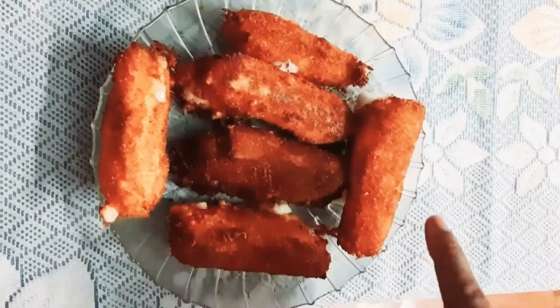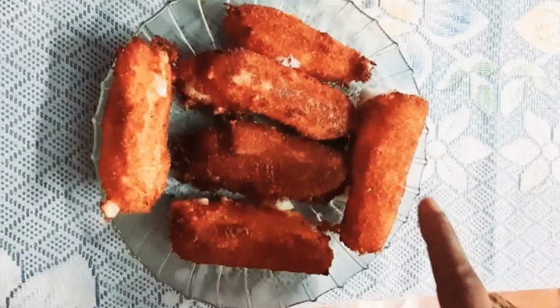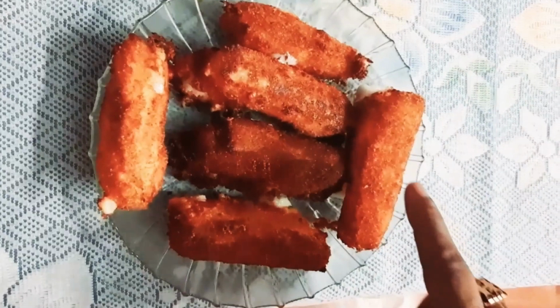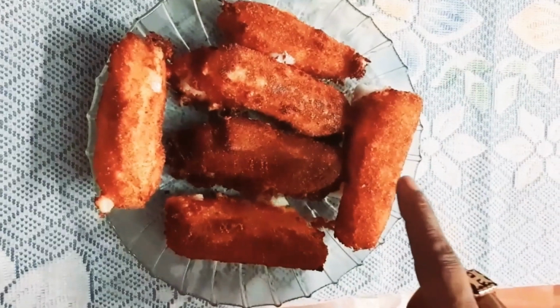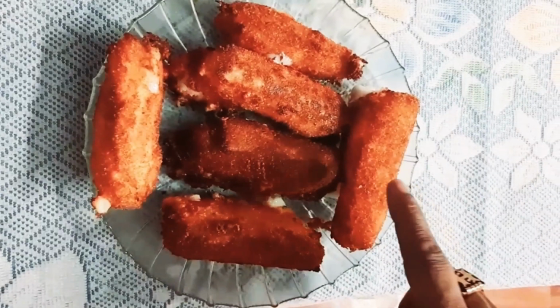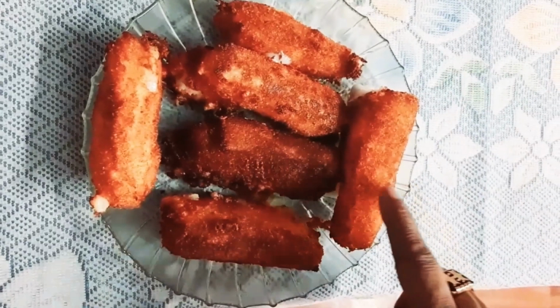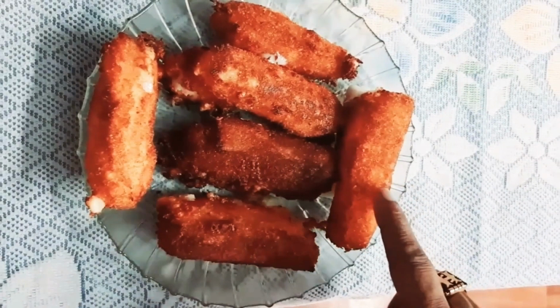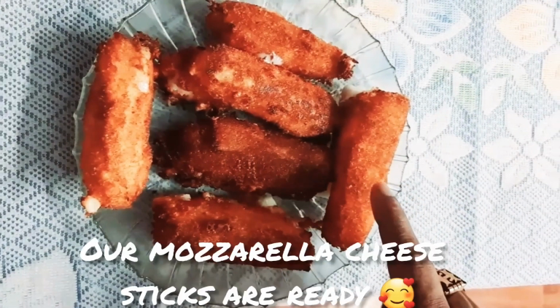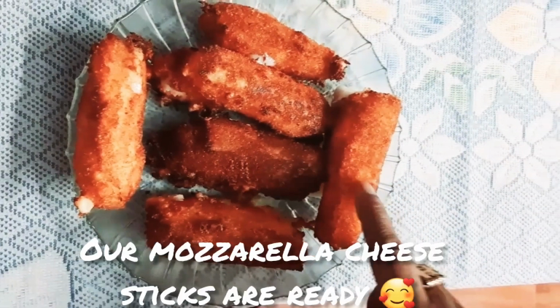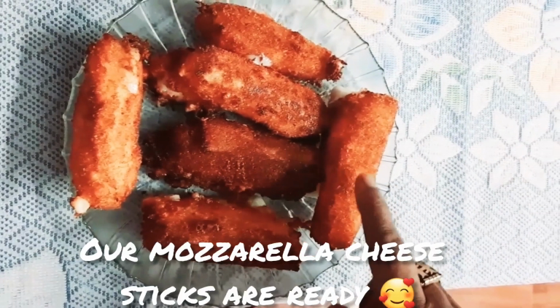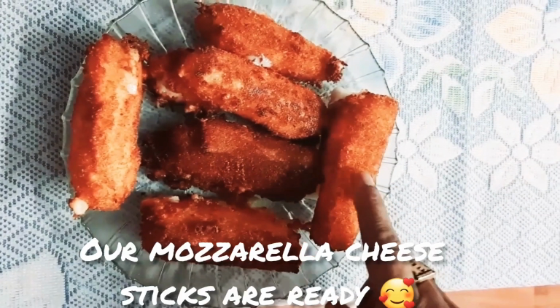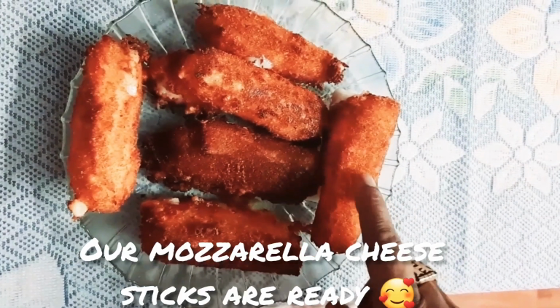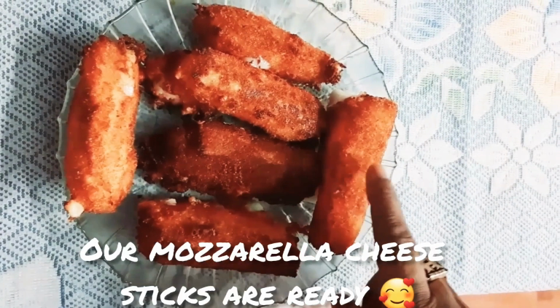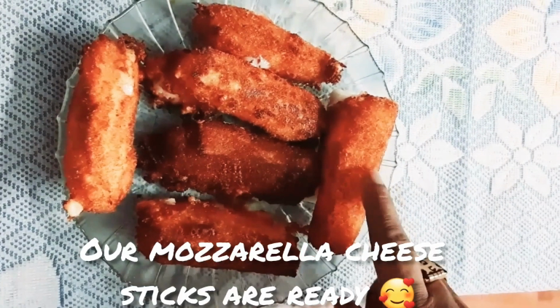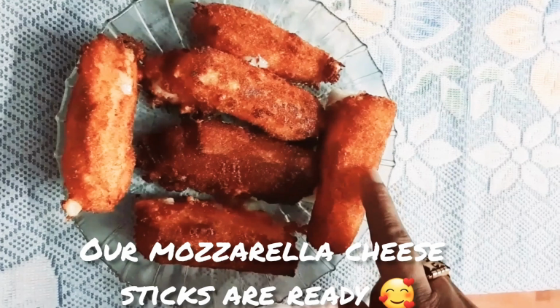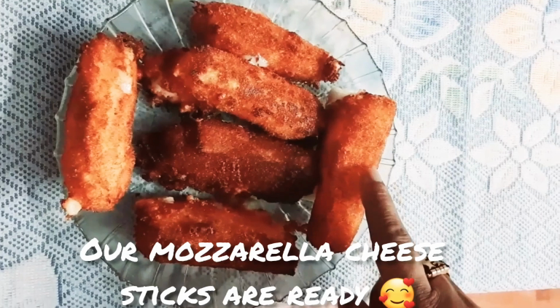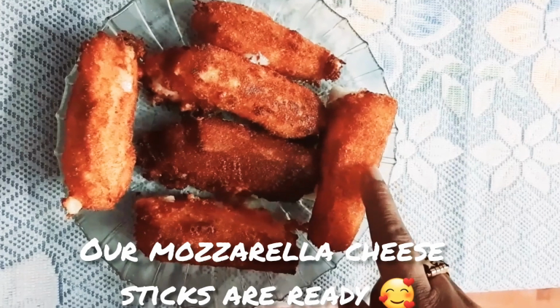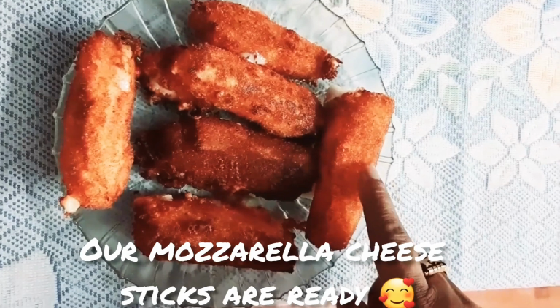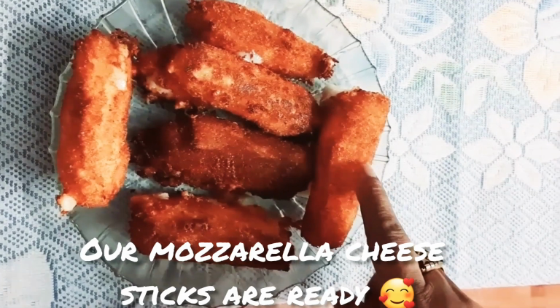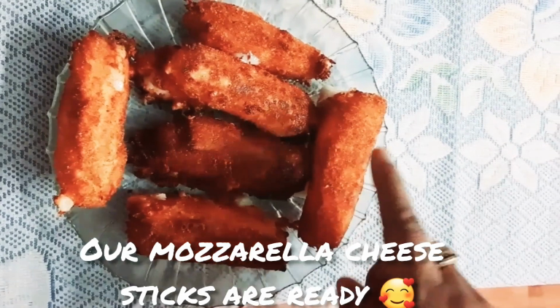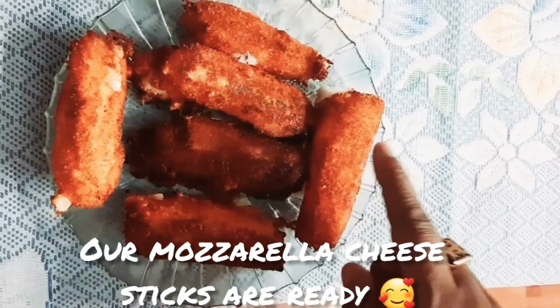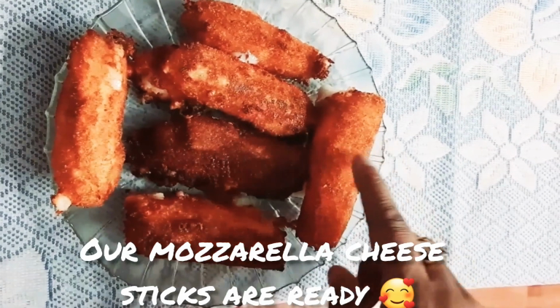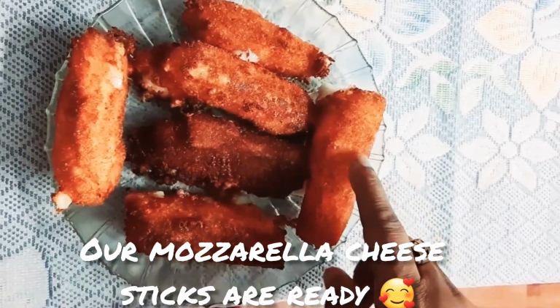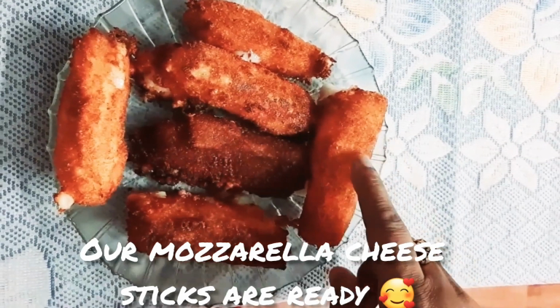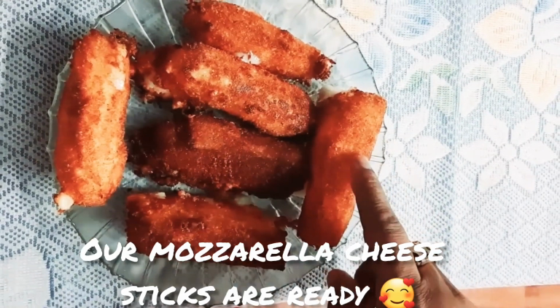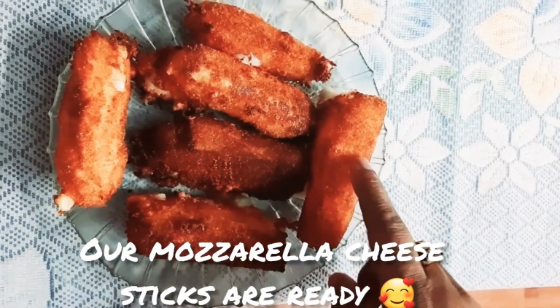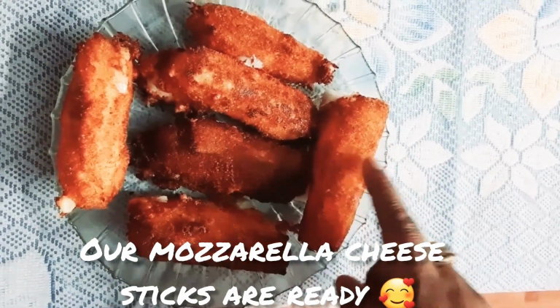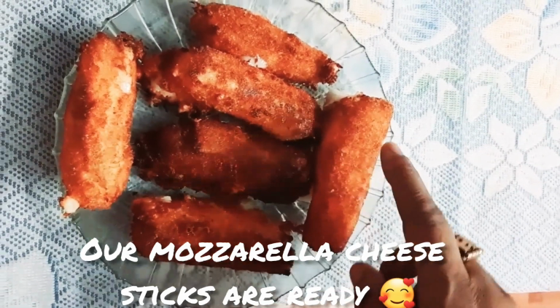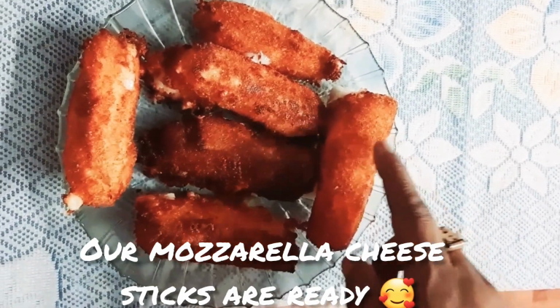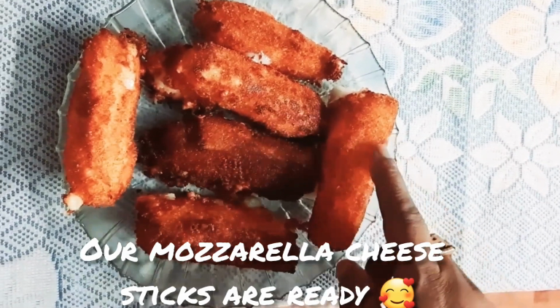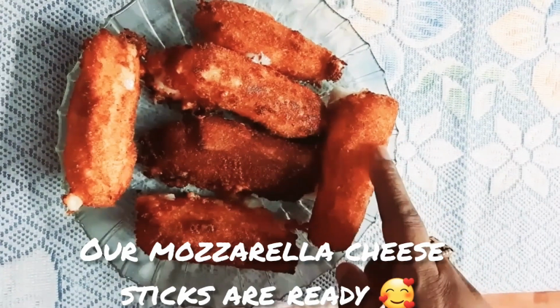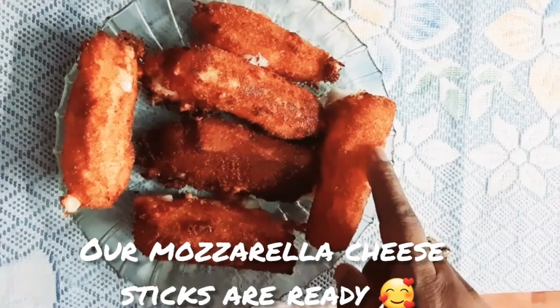Our mozzarella cheese sticks are ready. They are very tasty and yummy!